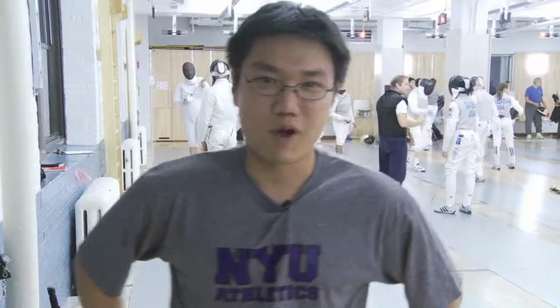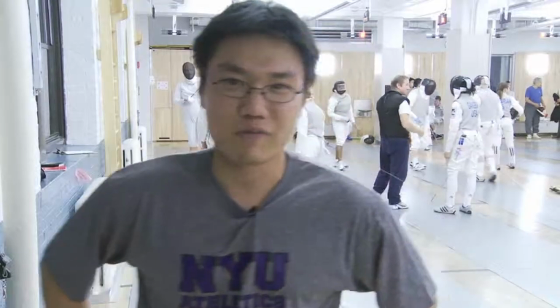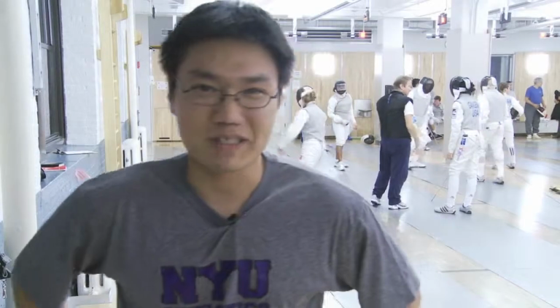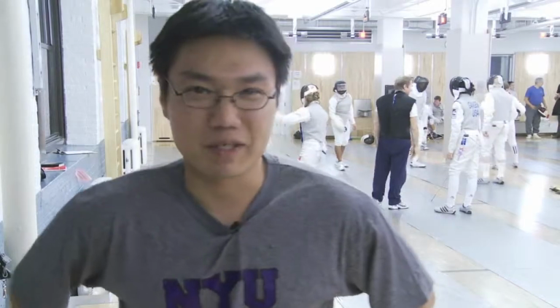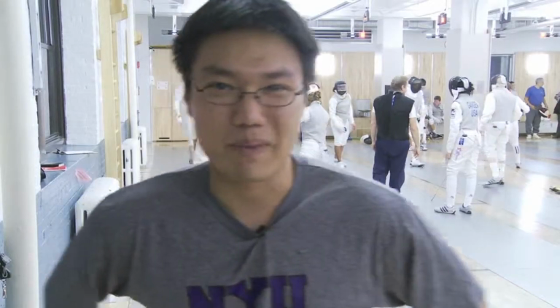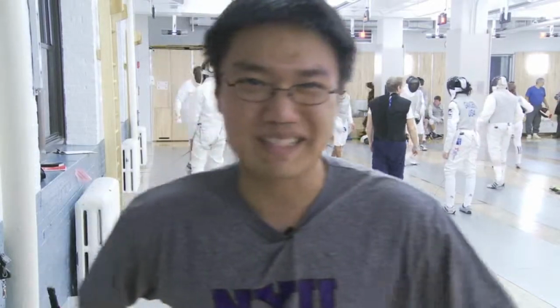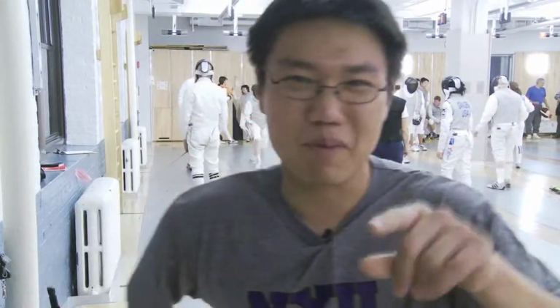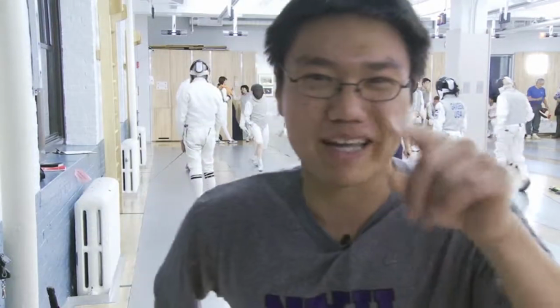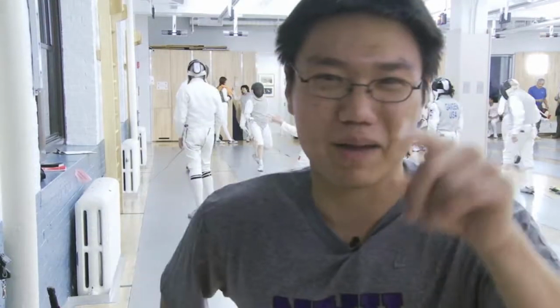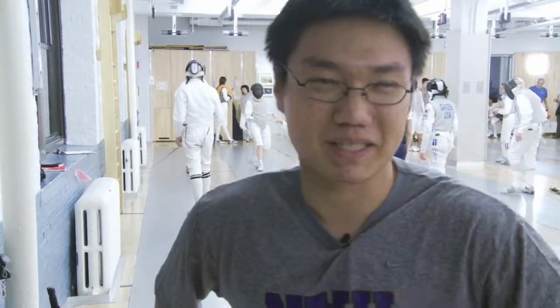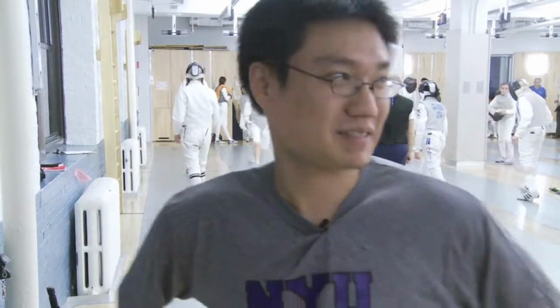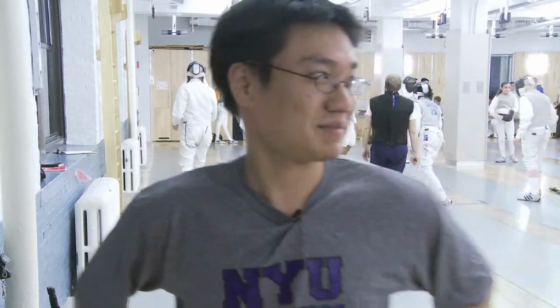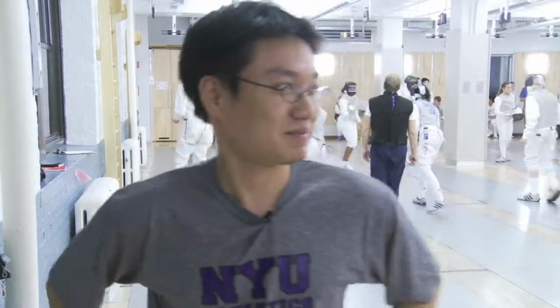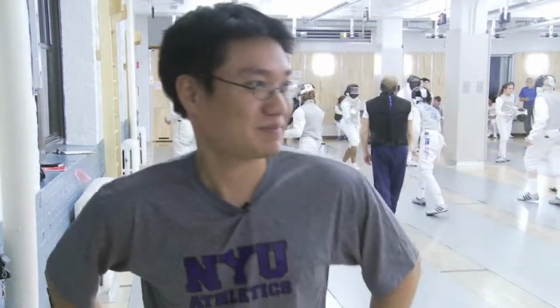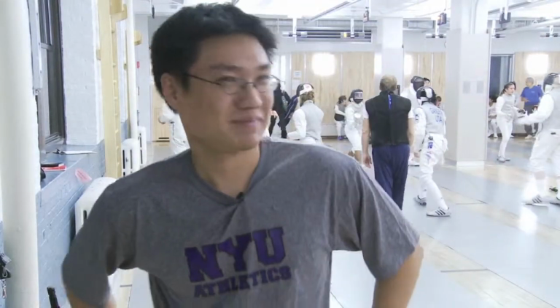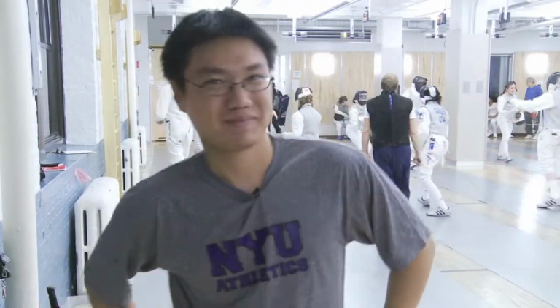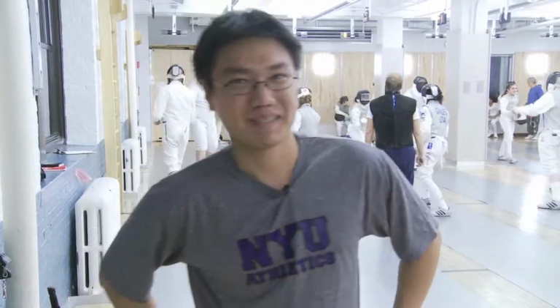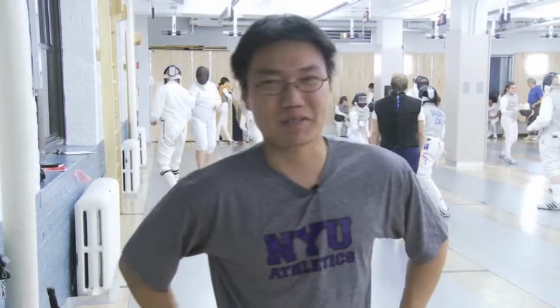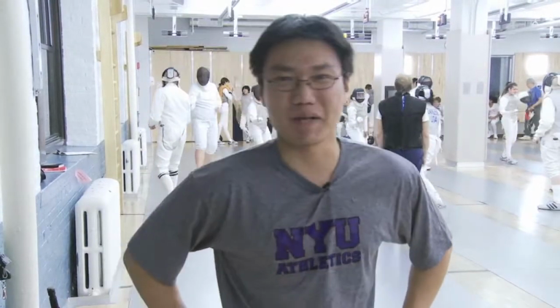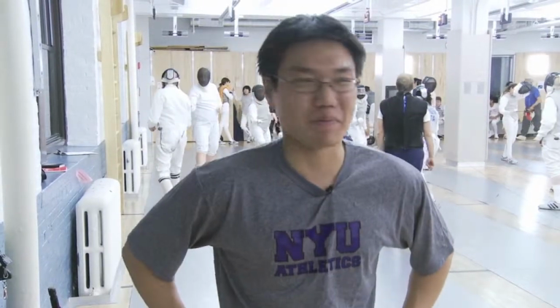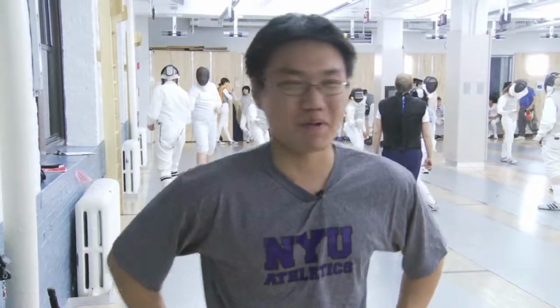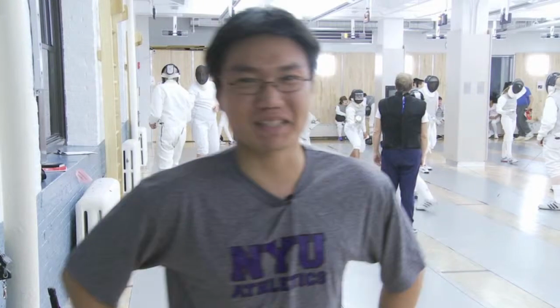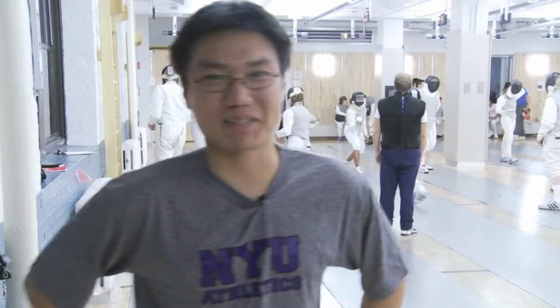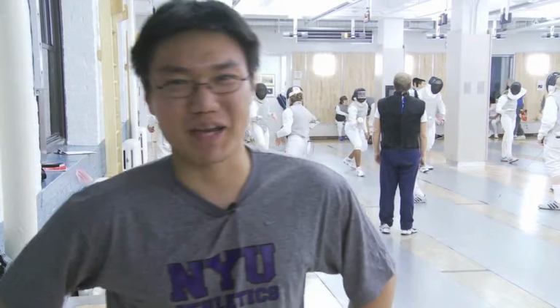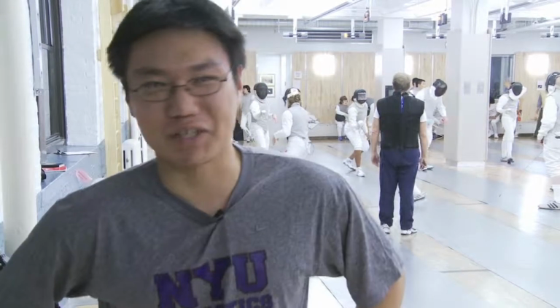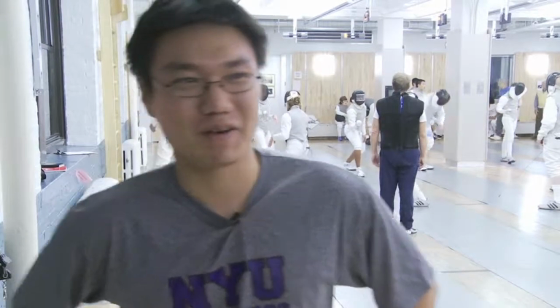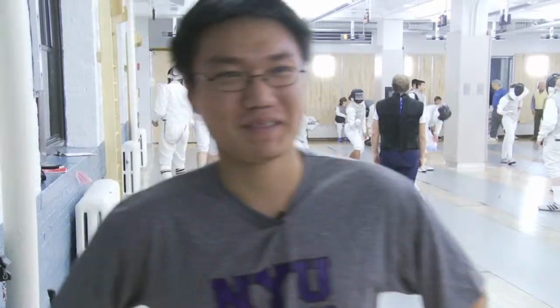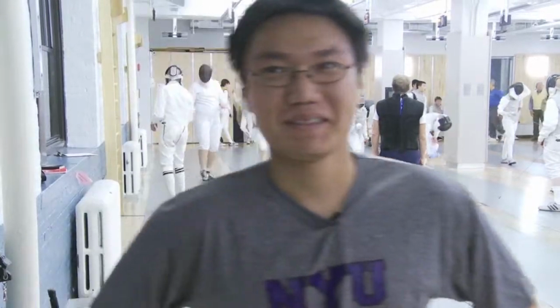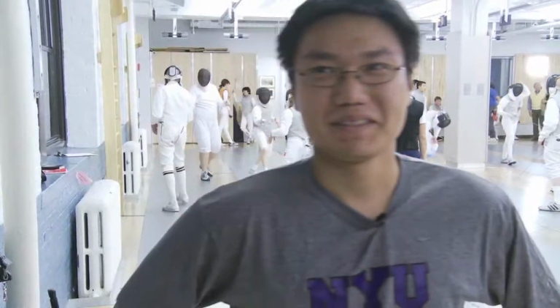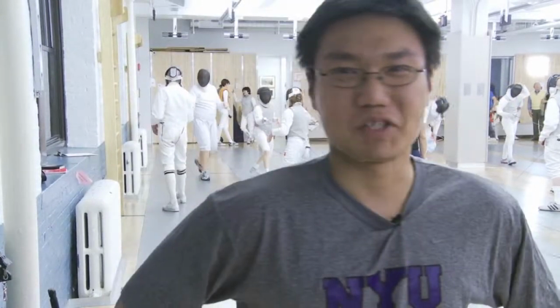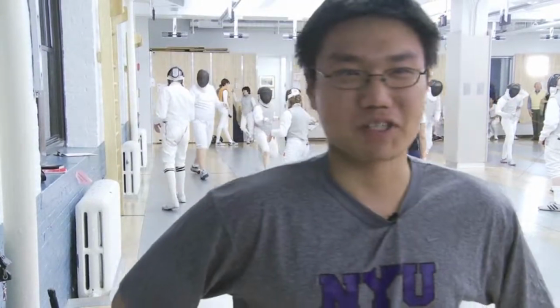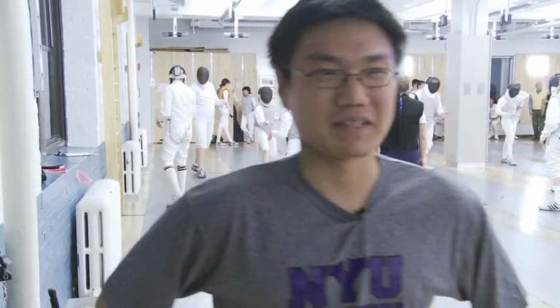NYU fencing team — best team on campus. Not too many people come to the matches though, so you guys should come out and cheer us on.